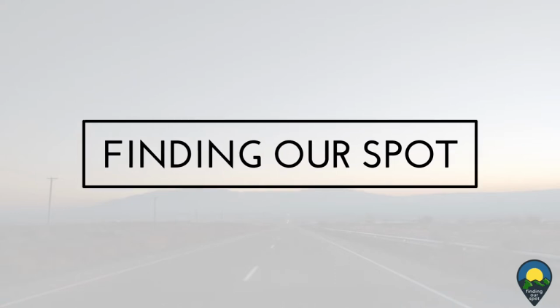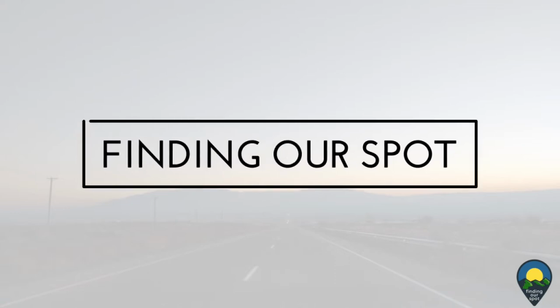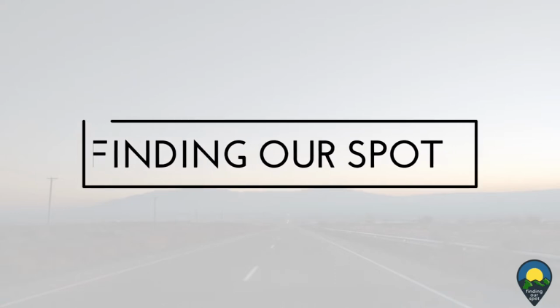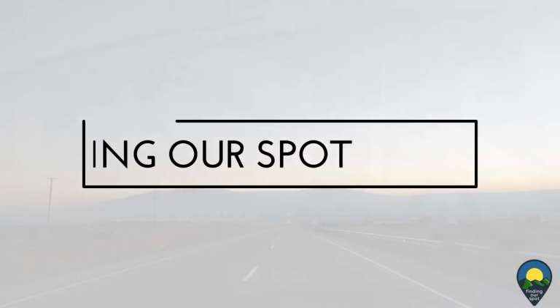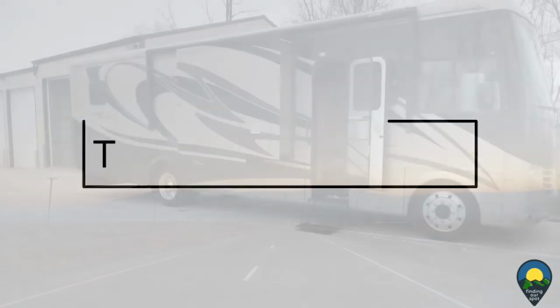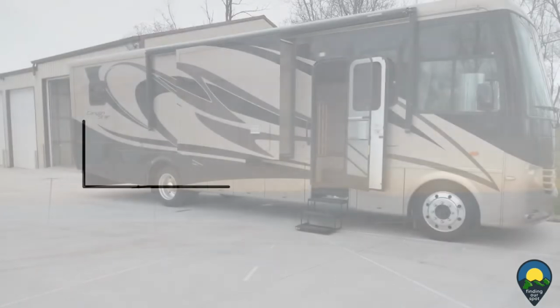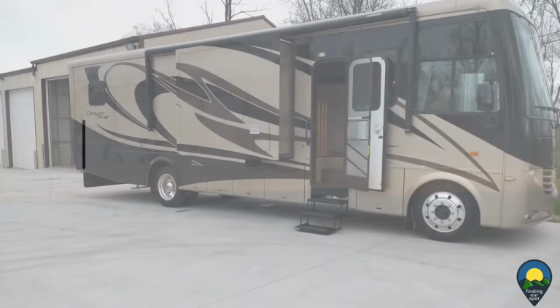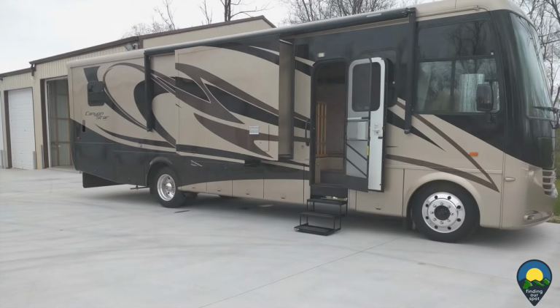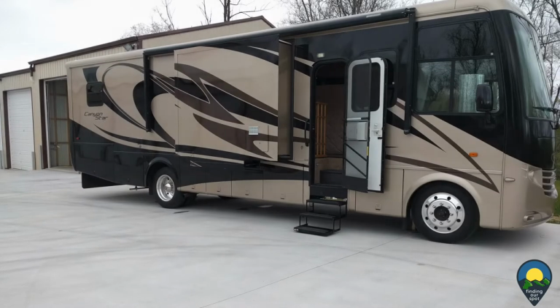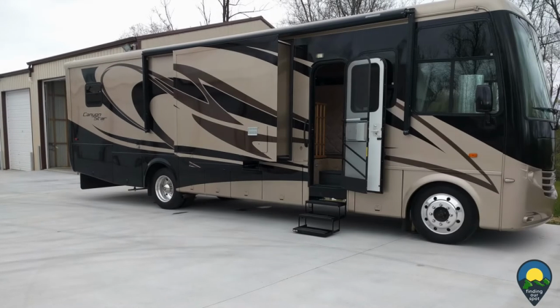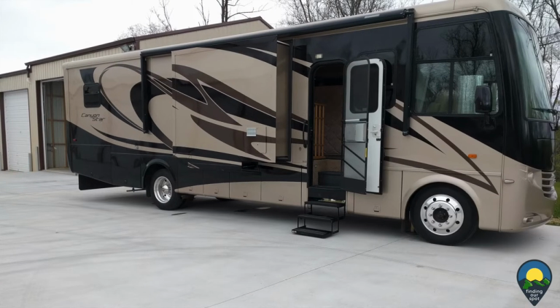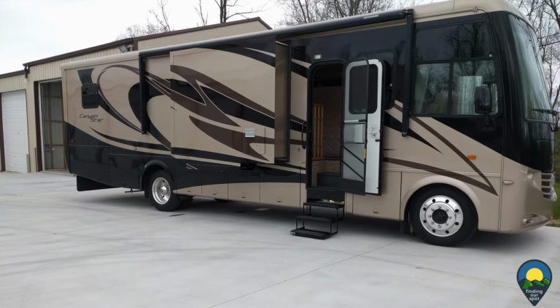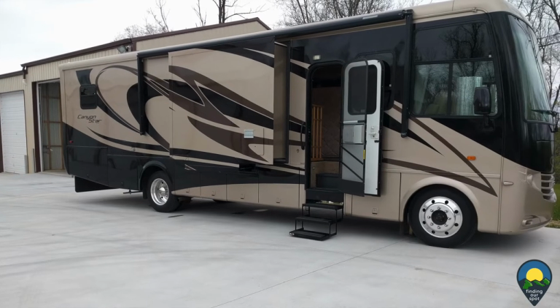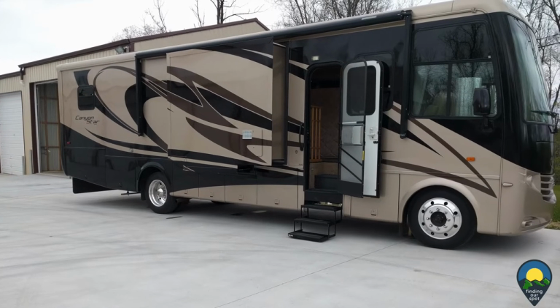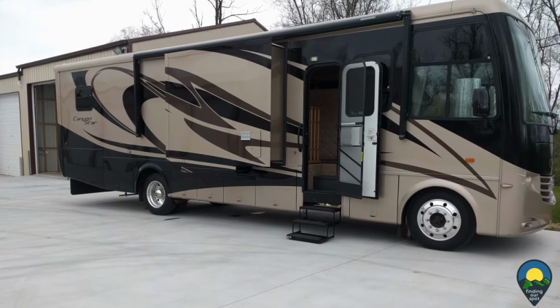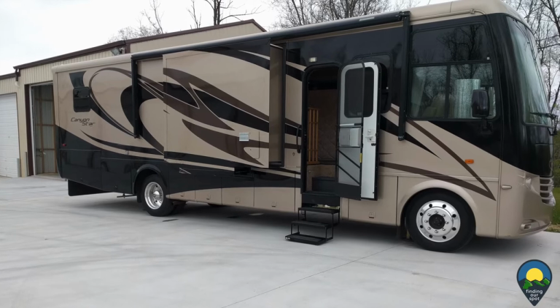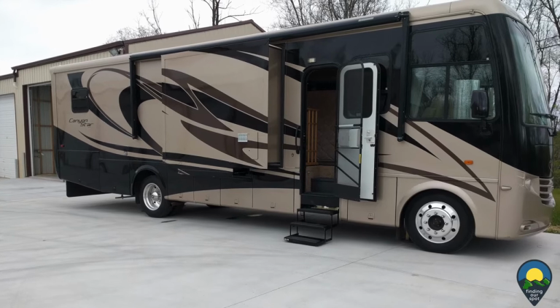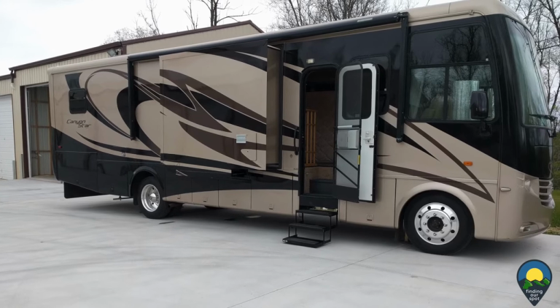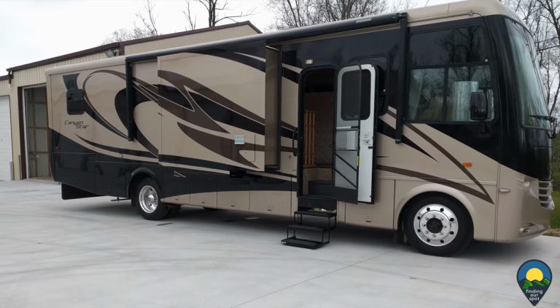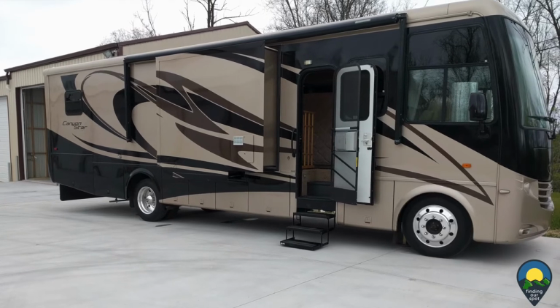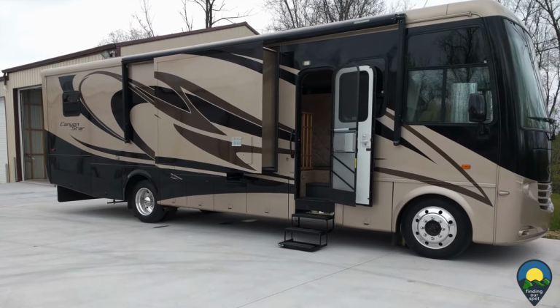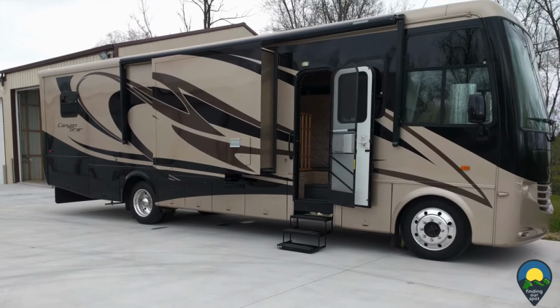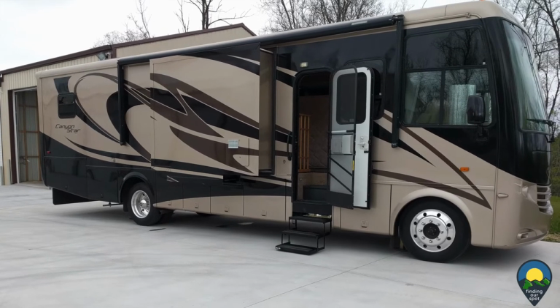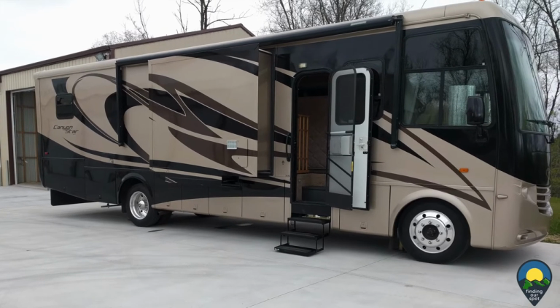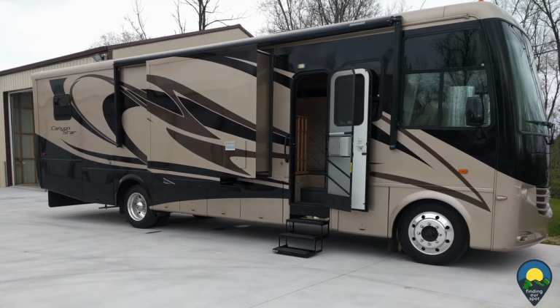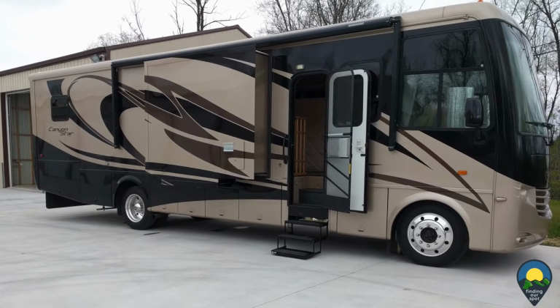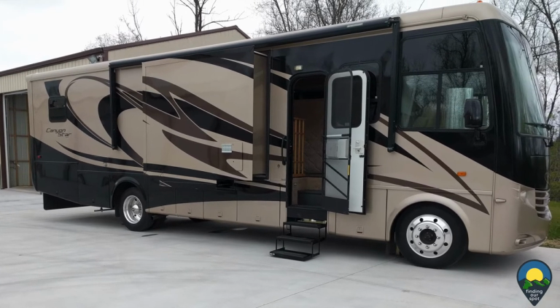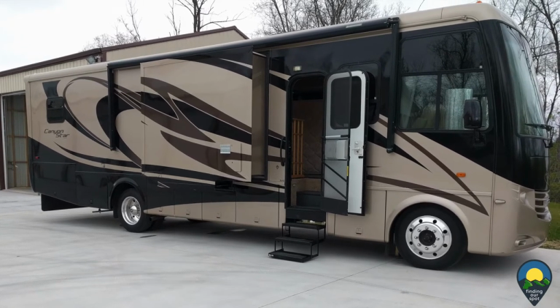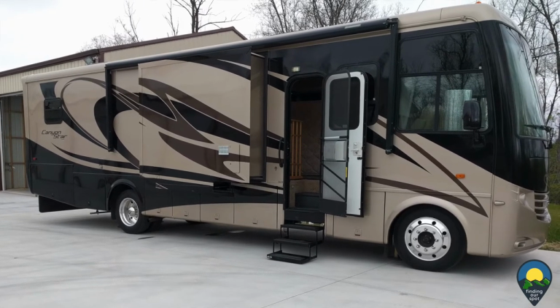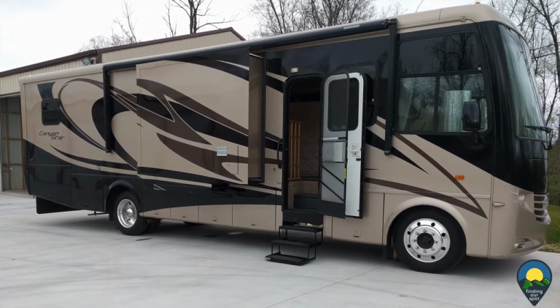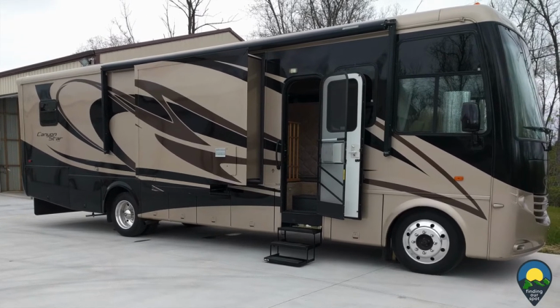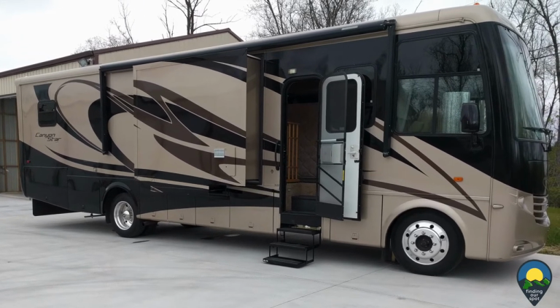We have a standard queen mattress in our motor home. Our headboard was dated and covered in suede with not much cushioning.